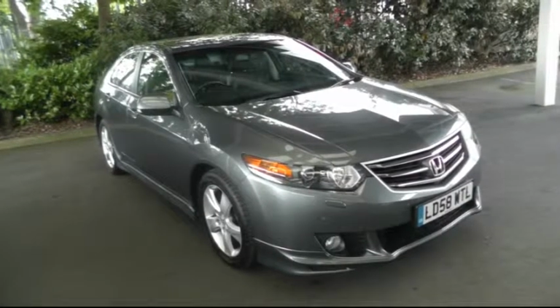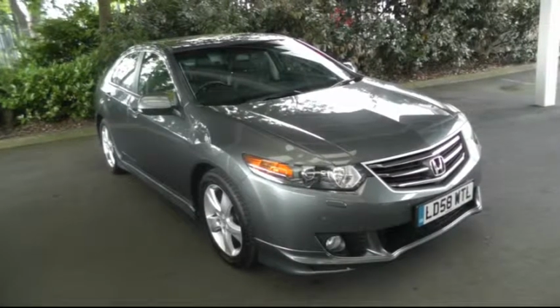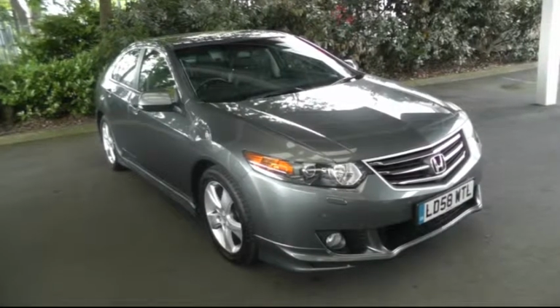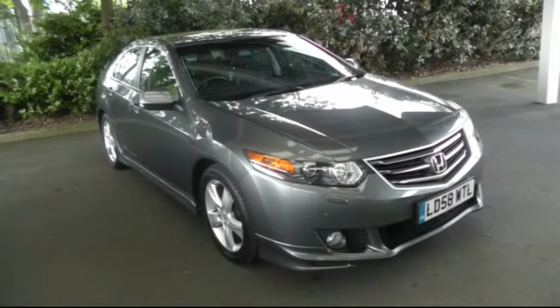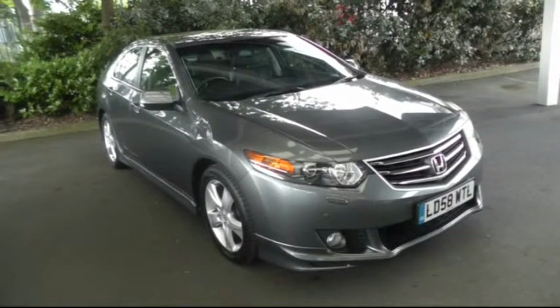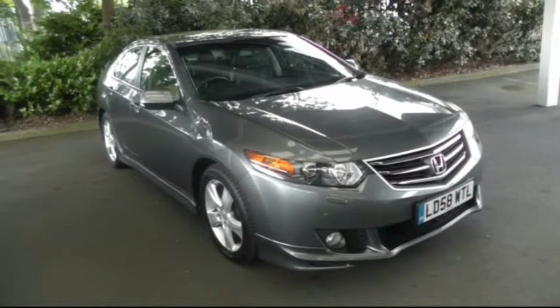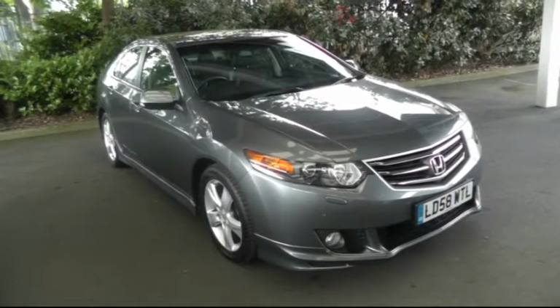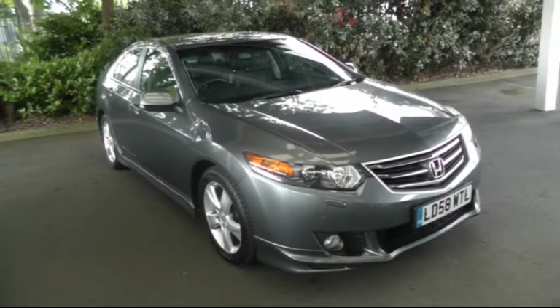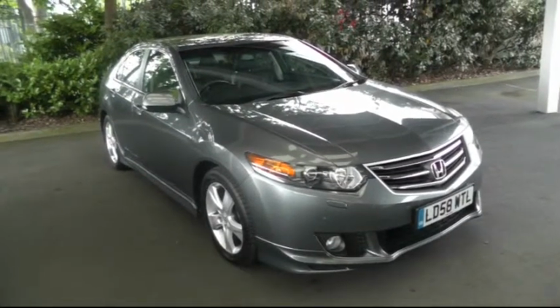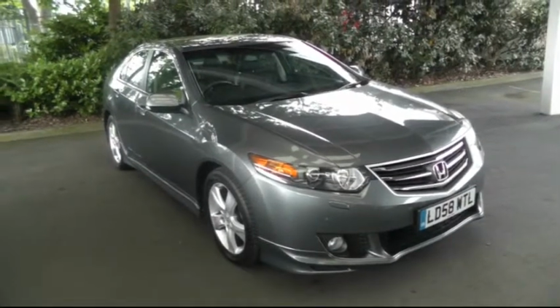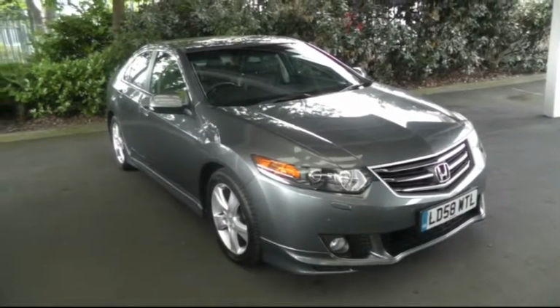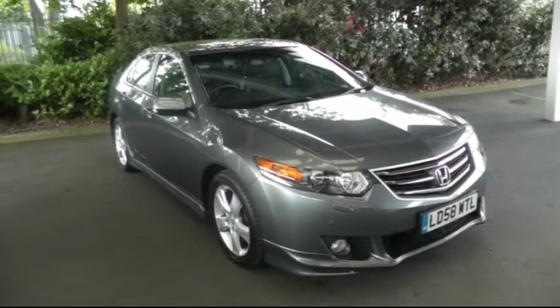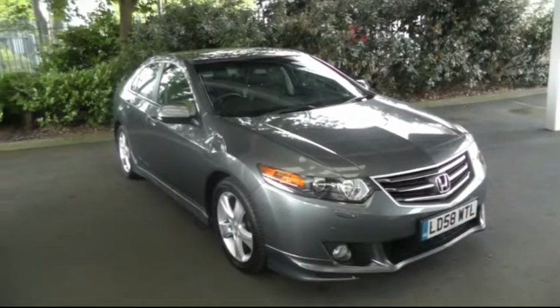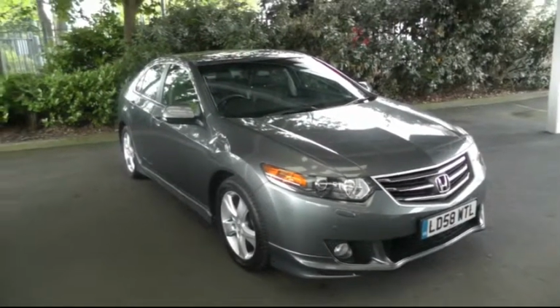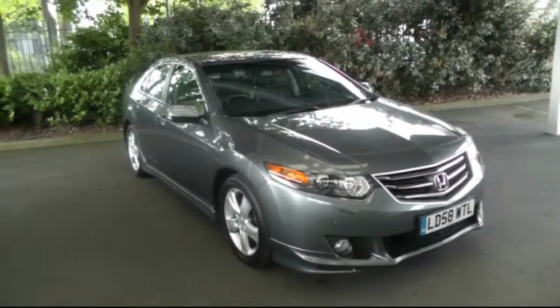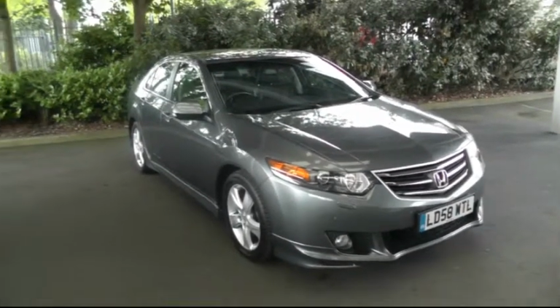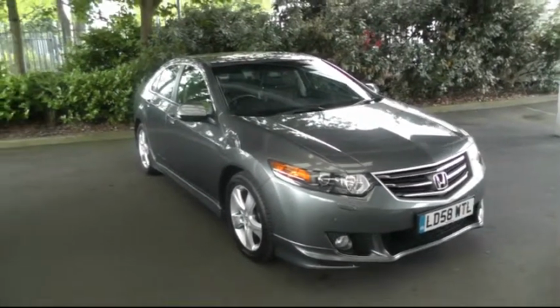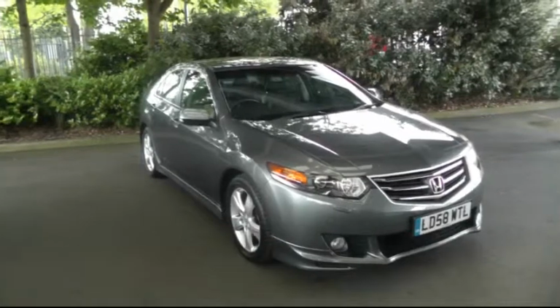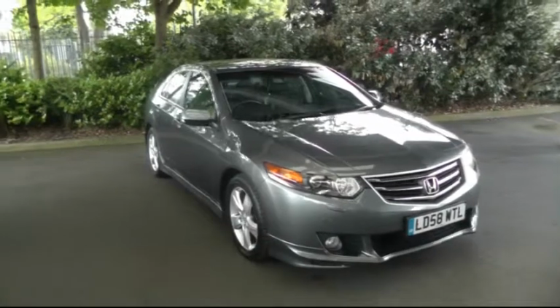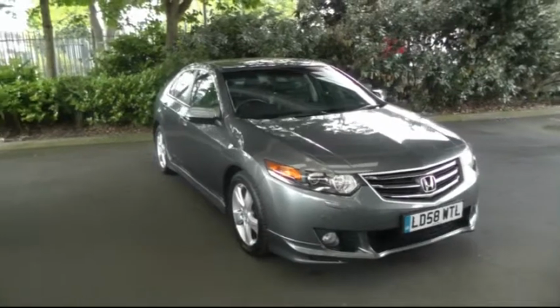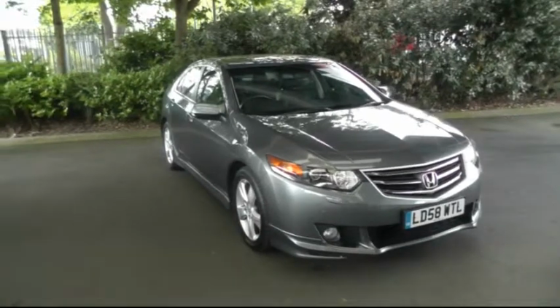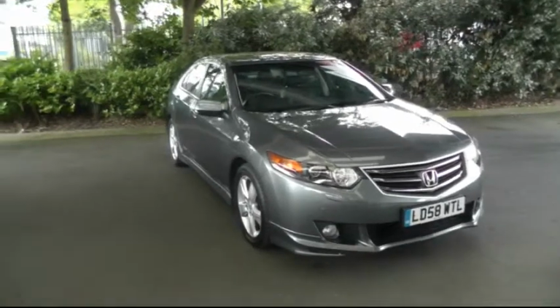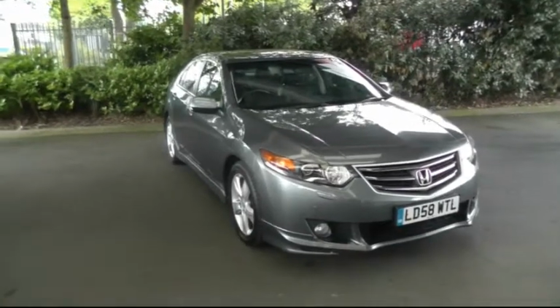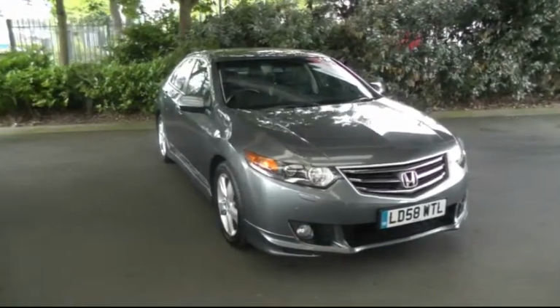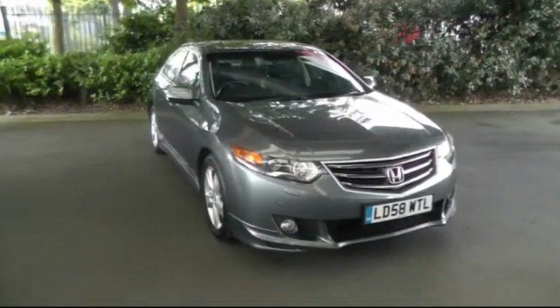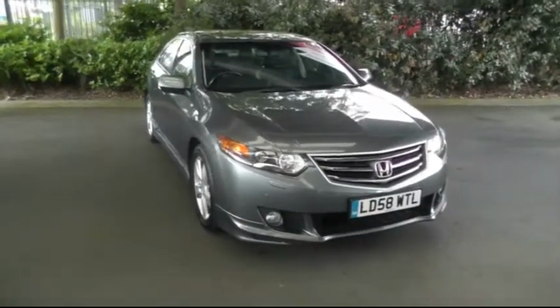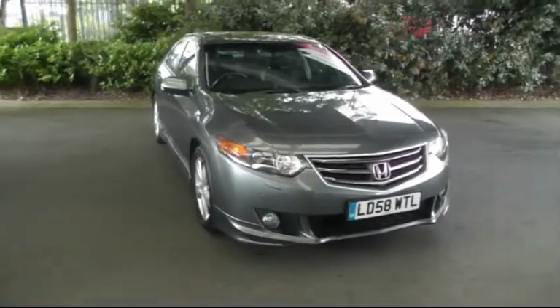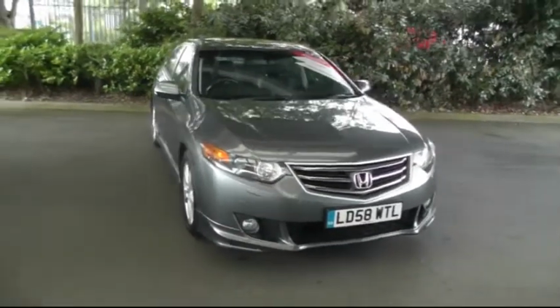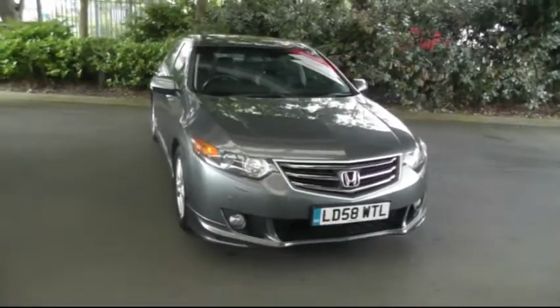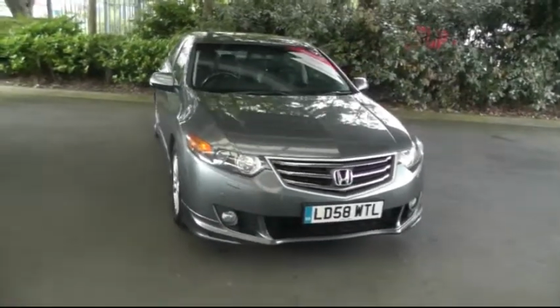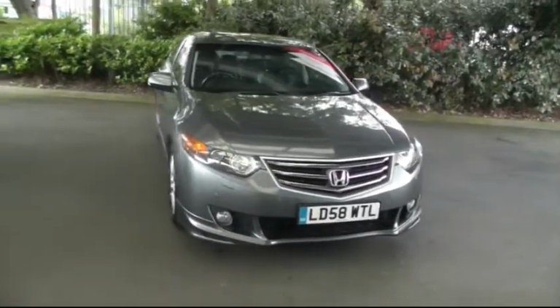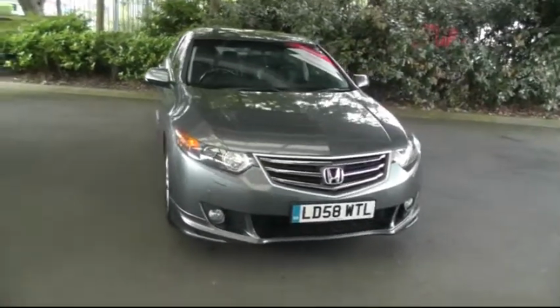Hello and welcome to Brindley Honda Cannock. Today I'll be showing you the Honda Accord 2.2 EX GT.